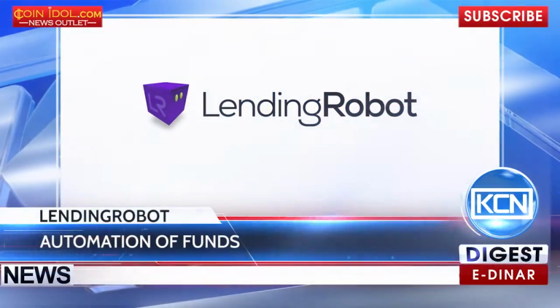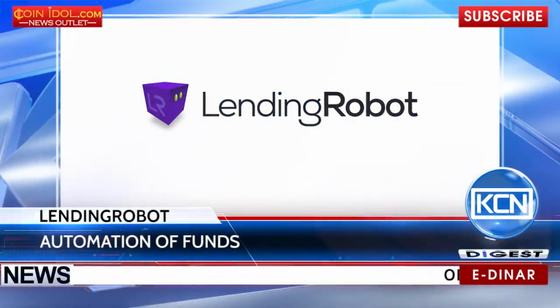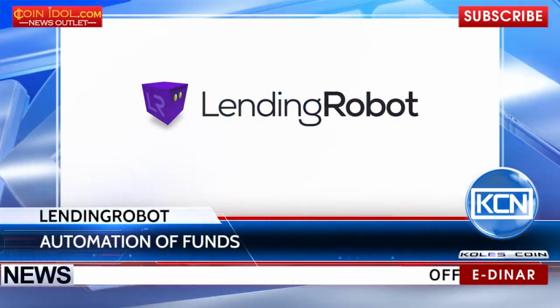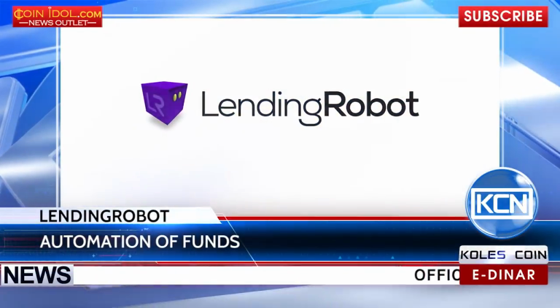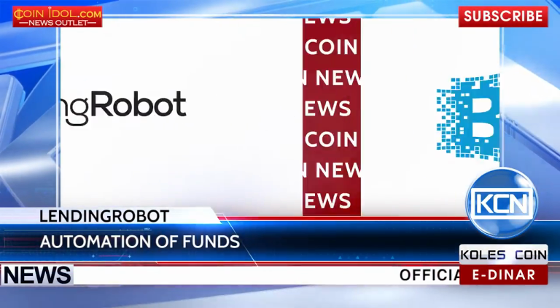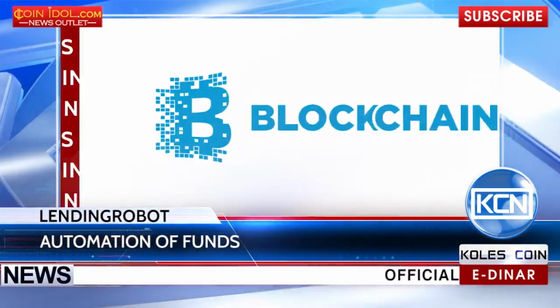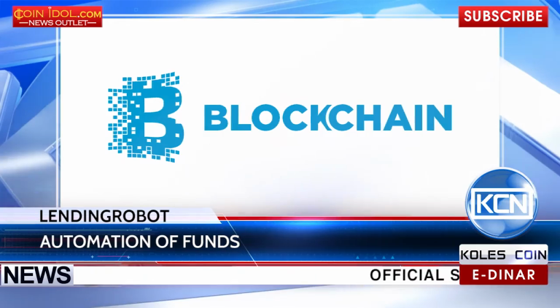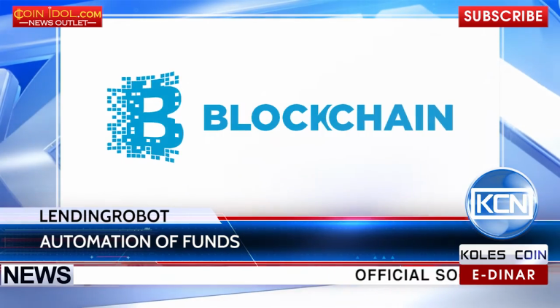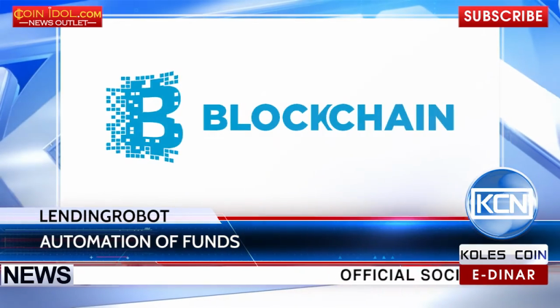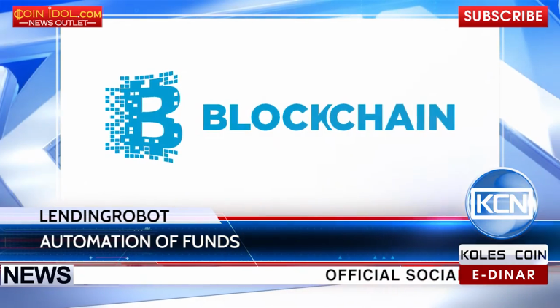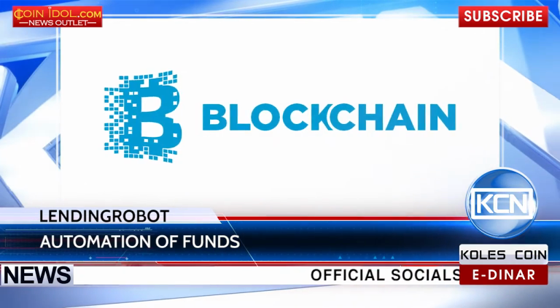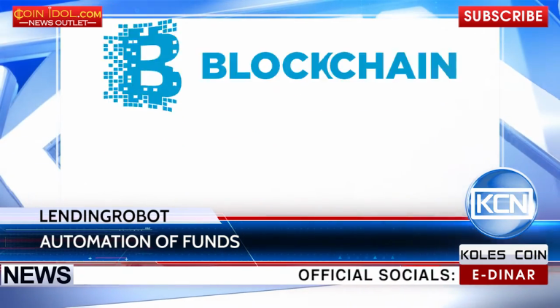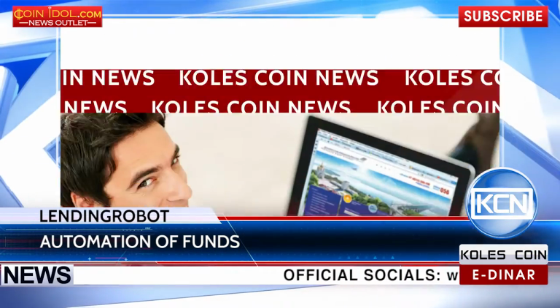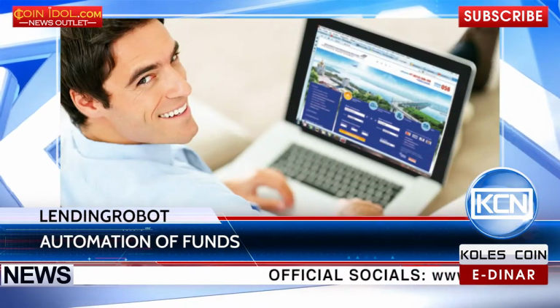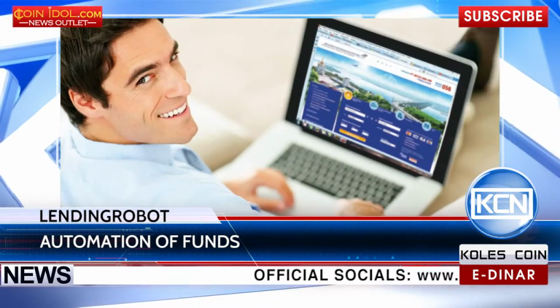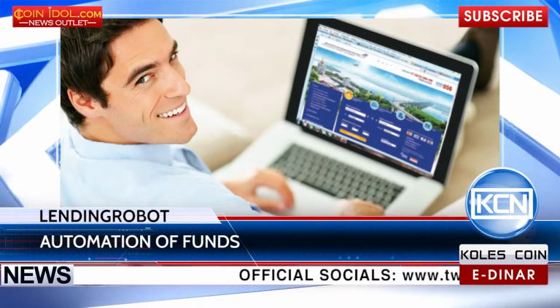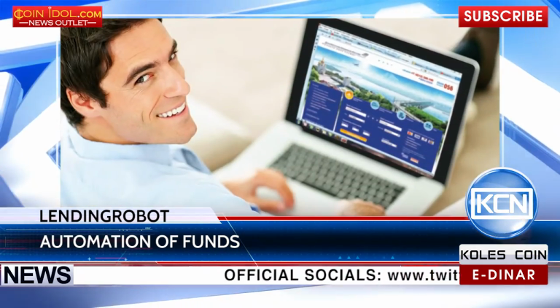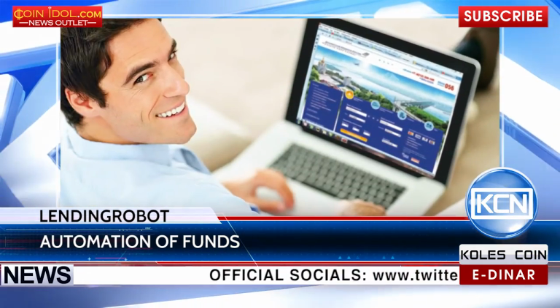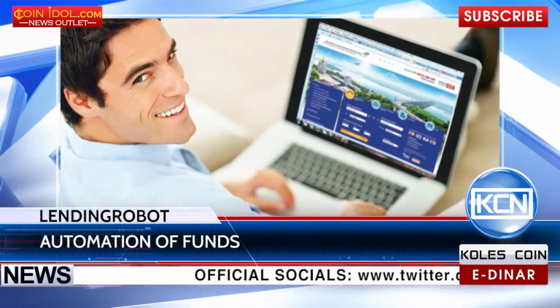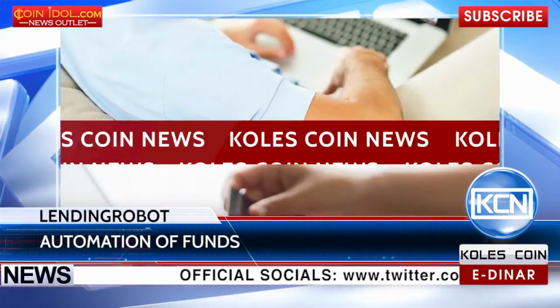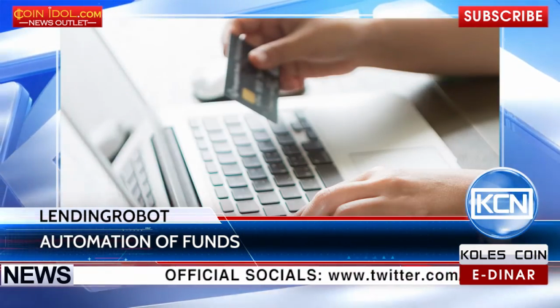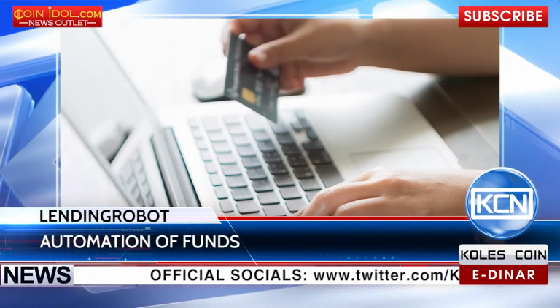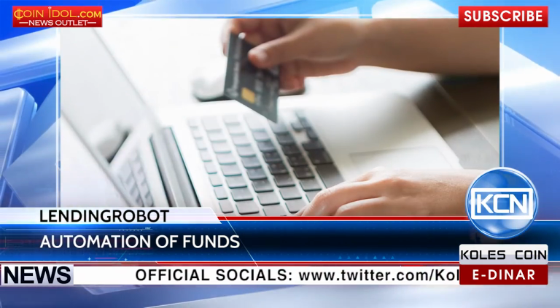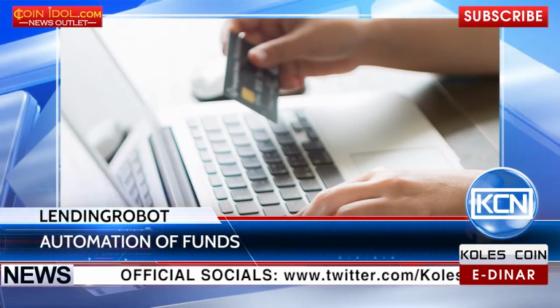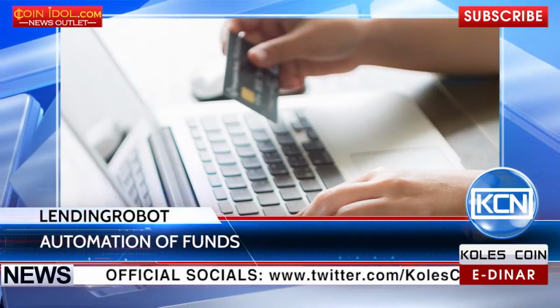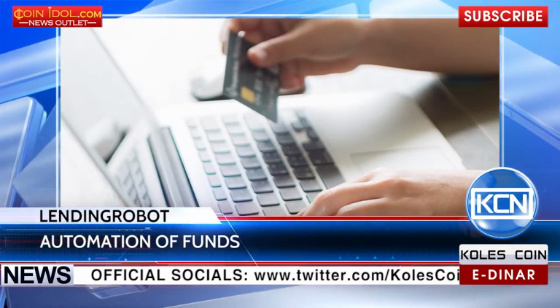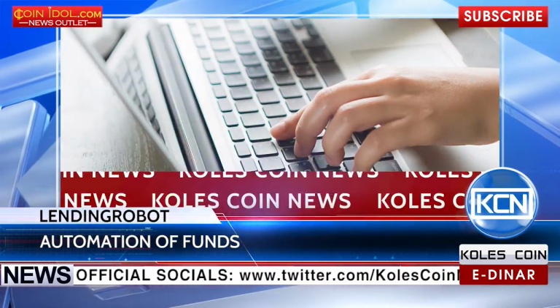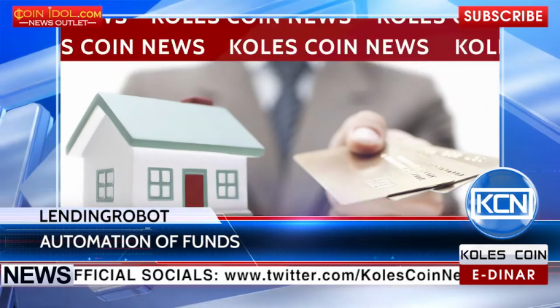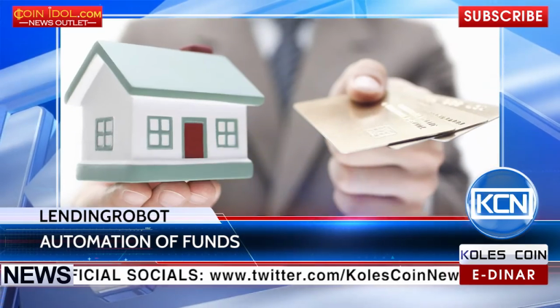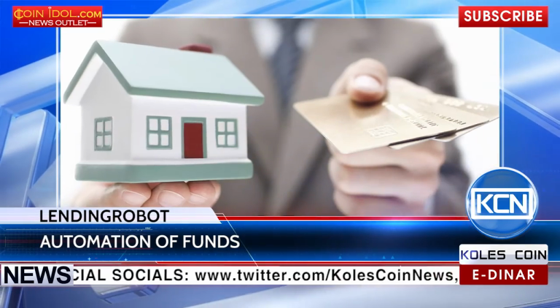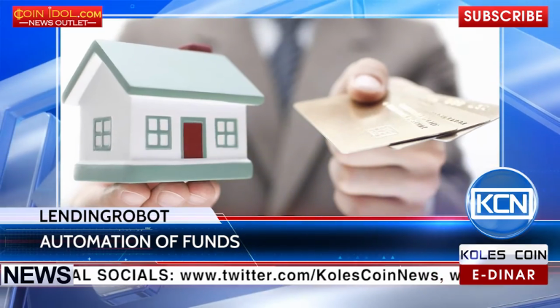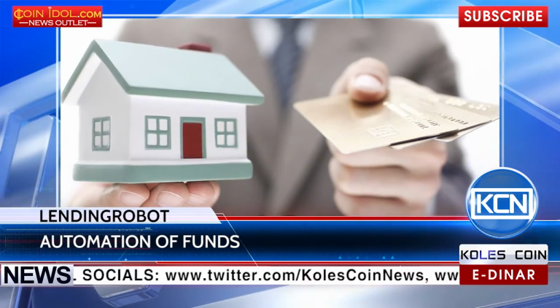LendingRobot uses blockchain to optimize its funds. The service is automating retail purchase of loans from online lenders.